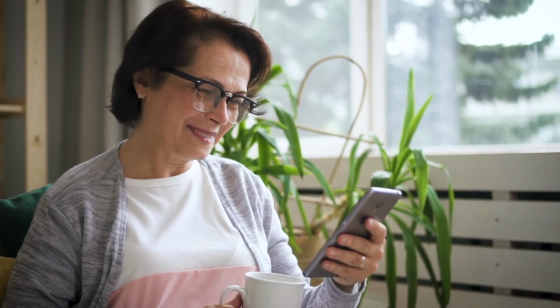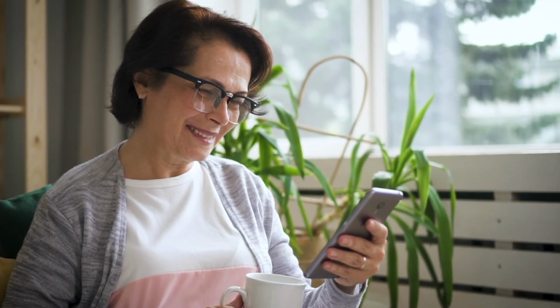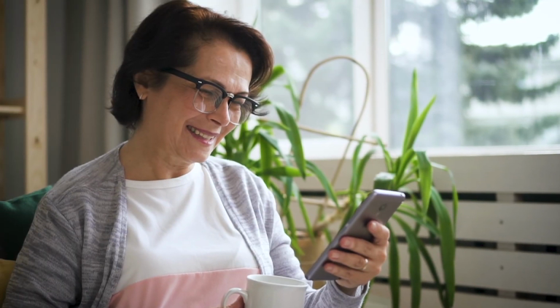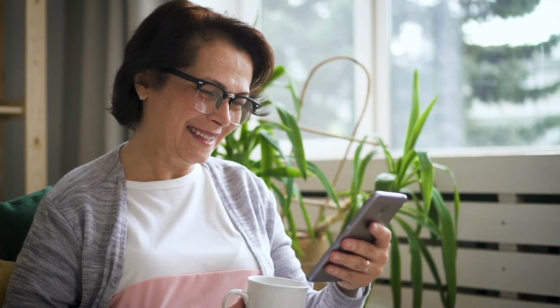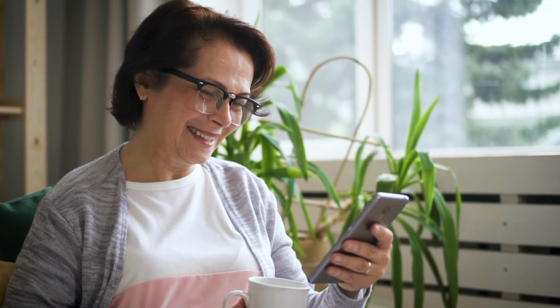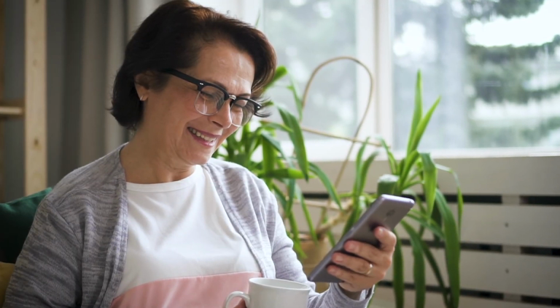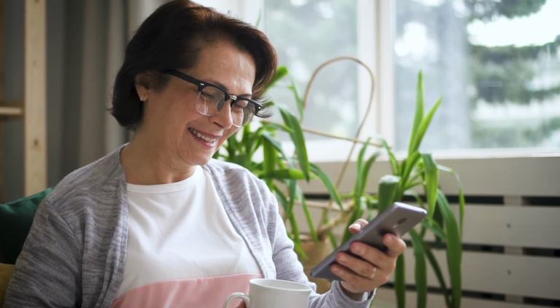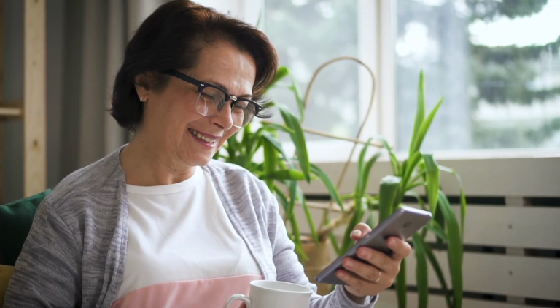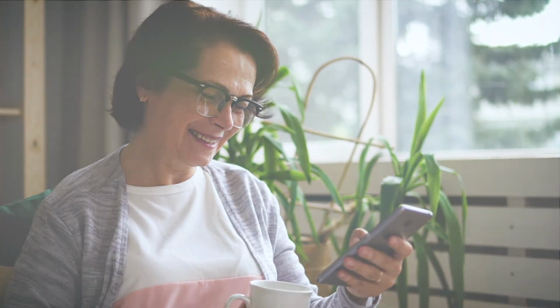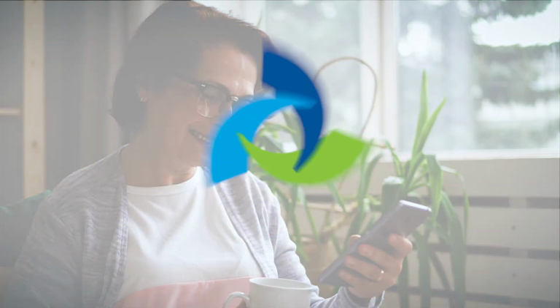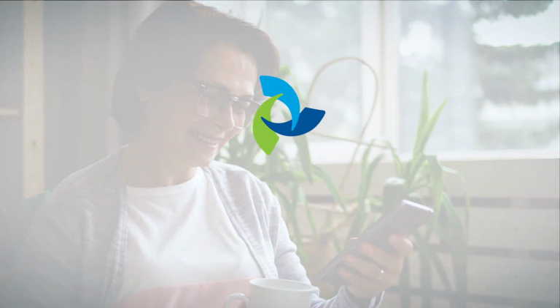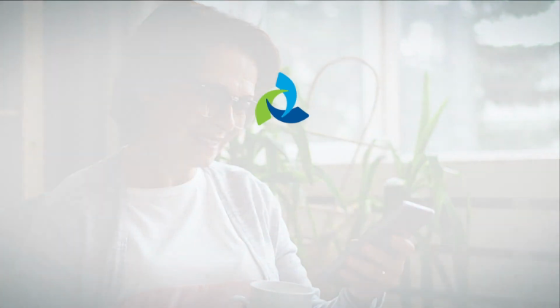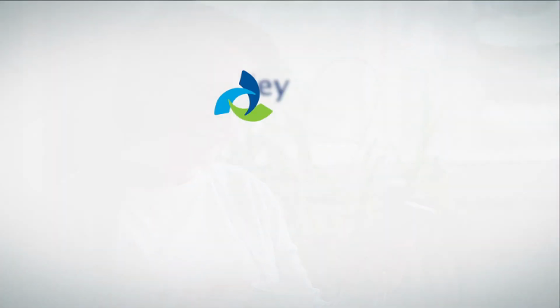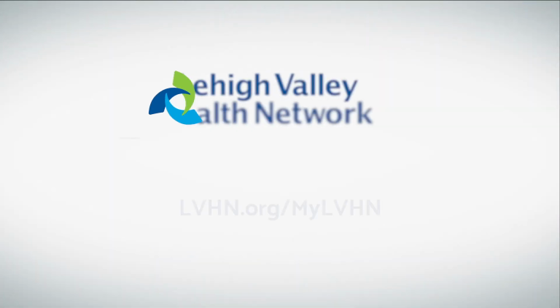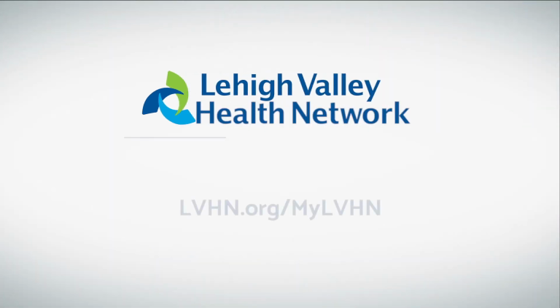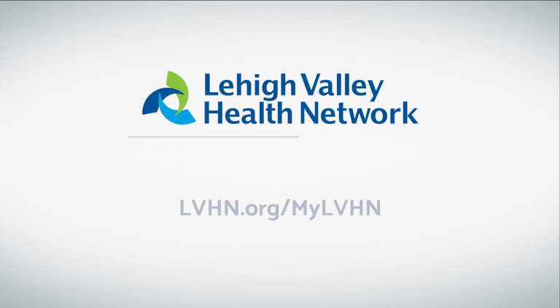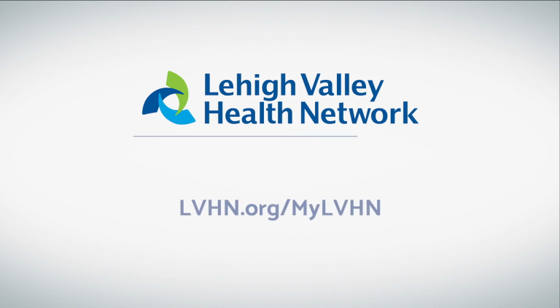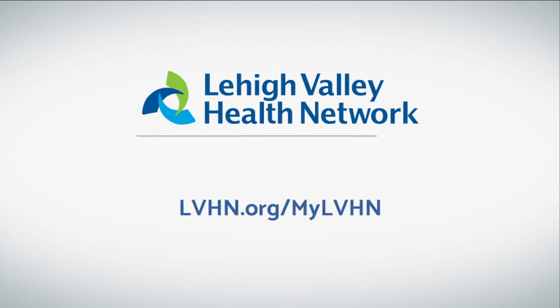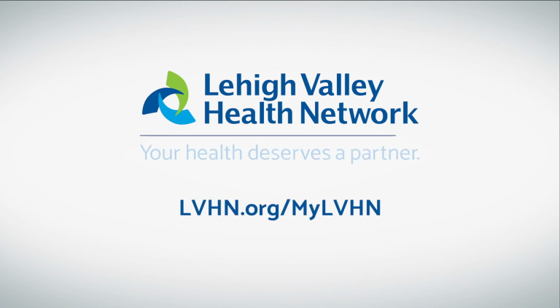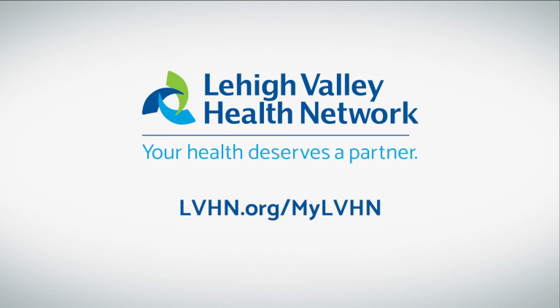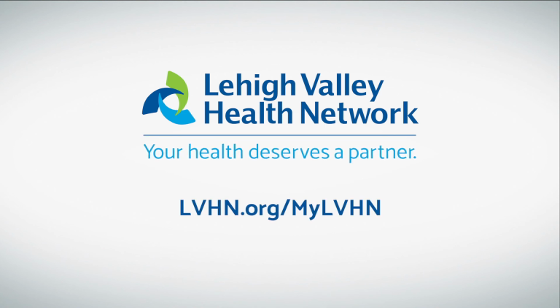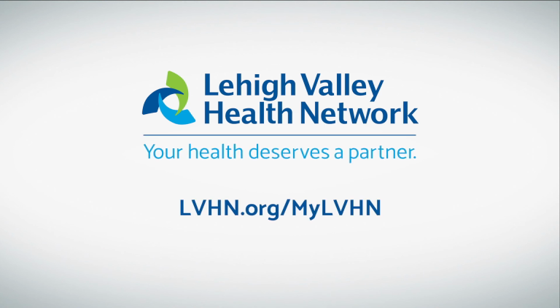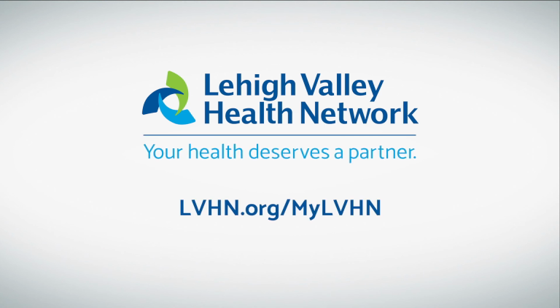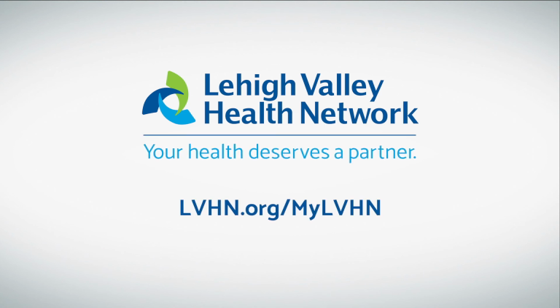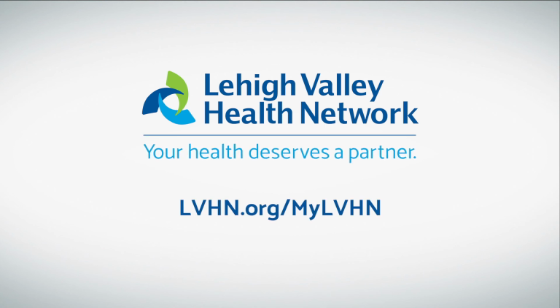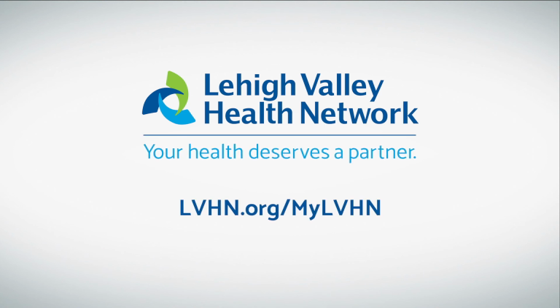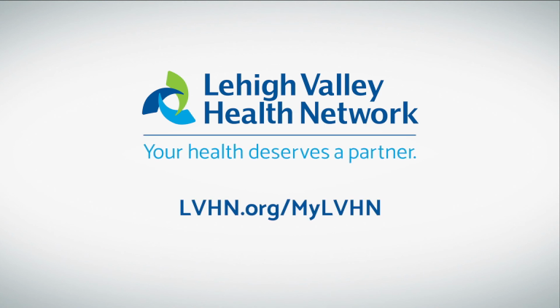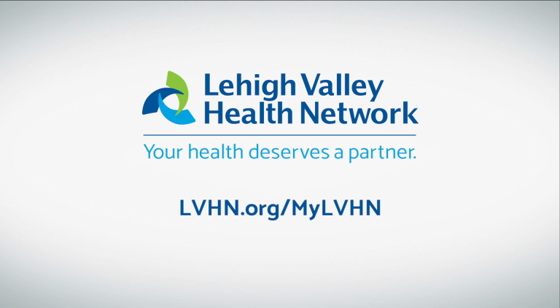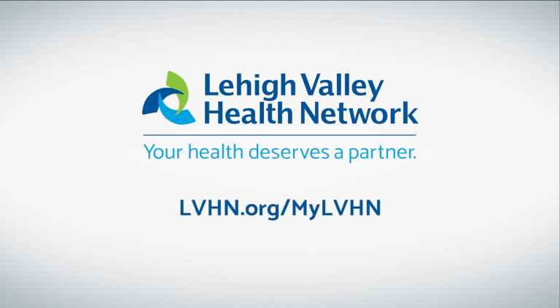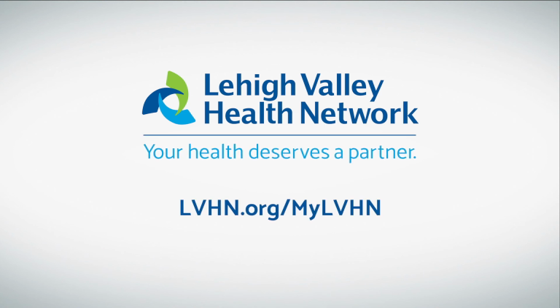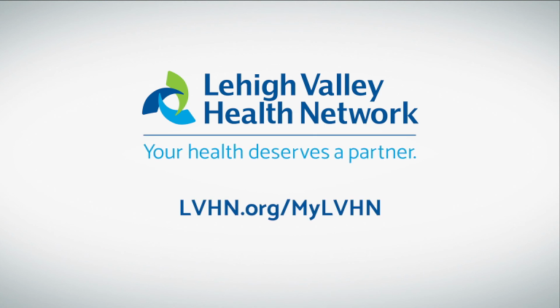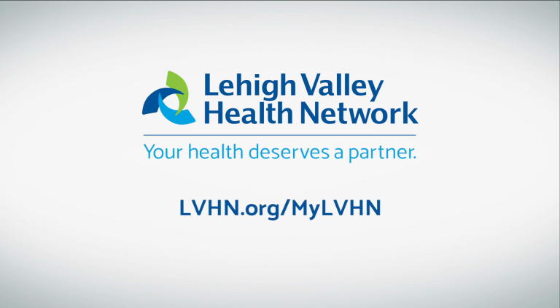For more how-to videos, visit lvhn.org/mylvhn. Your health deserves a partner.